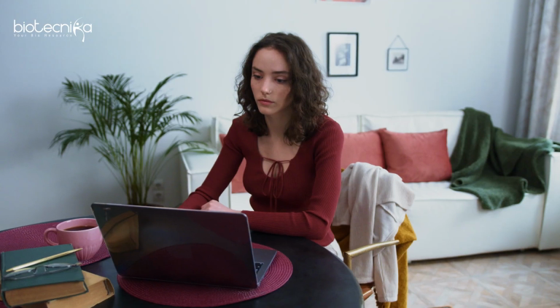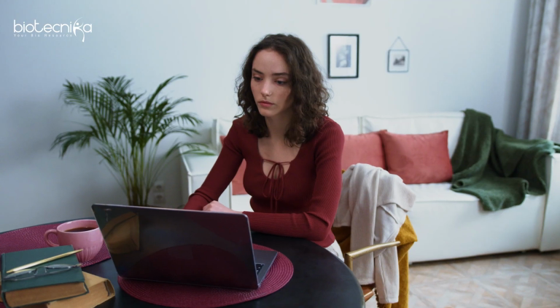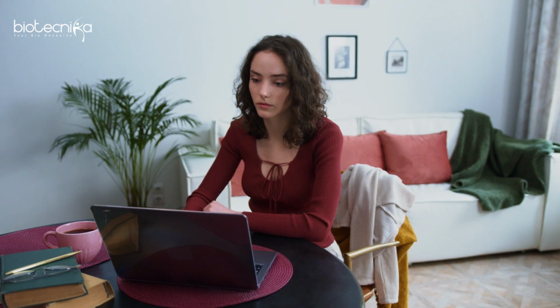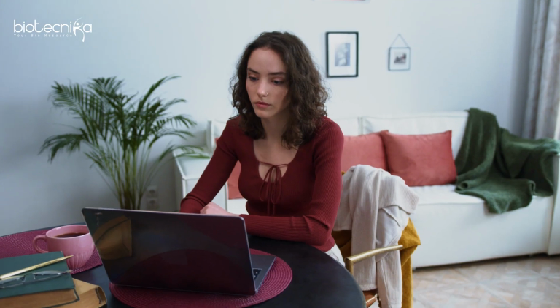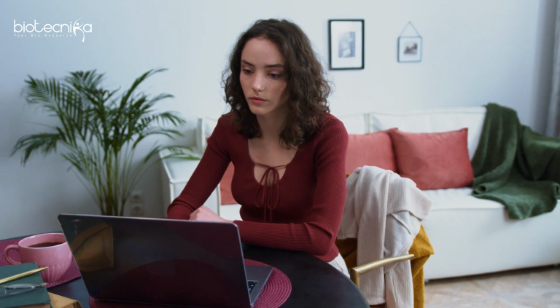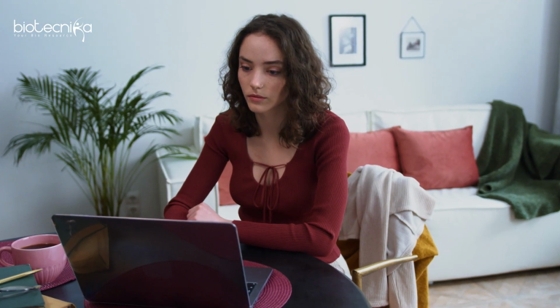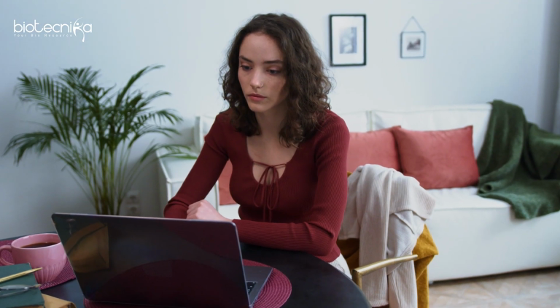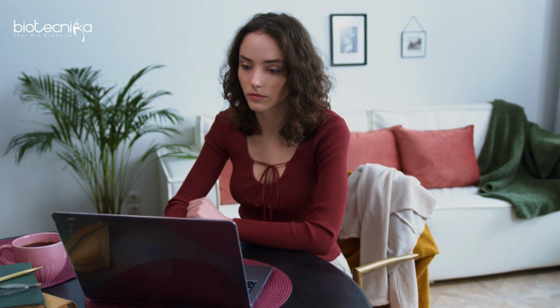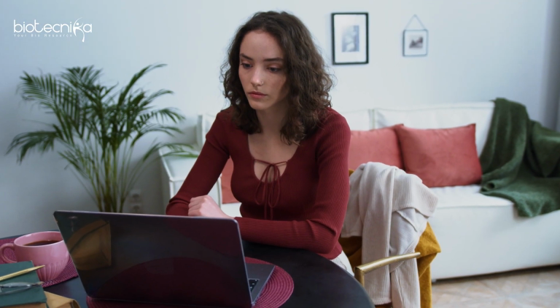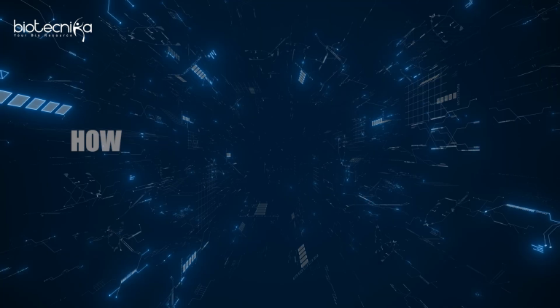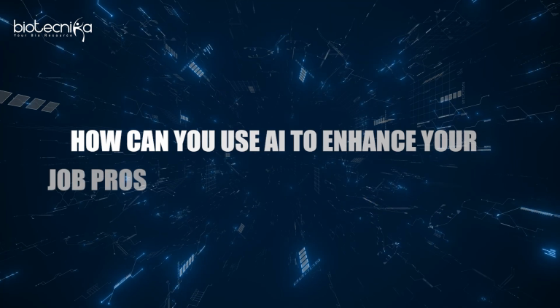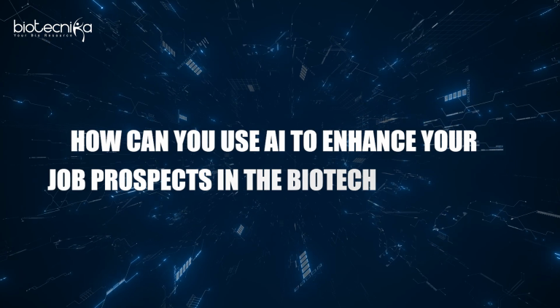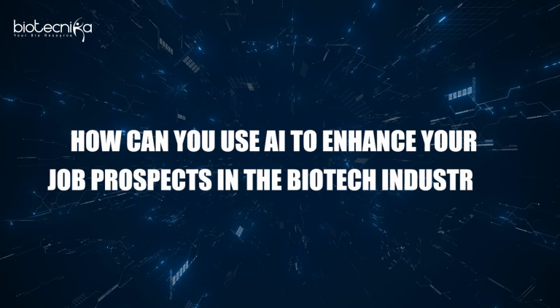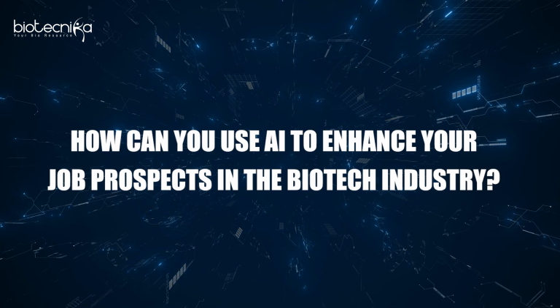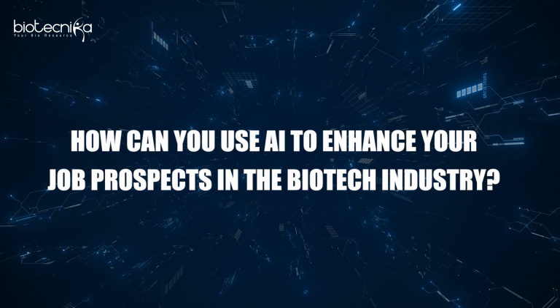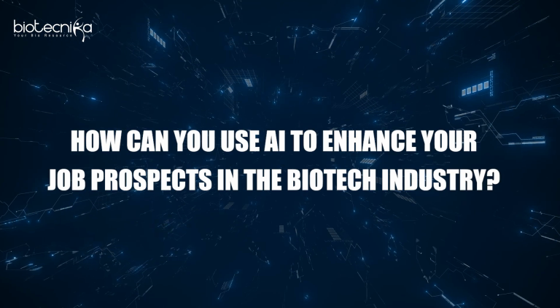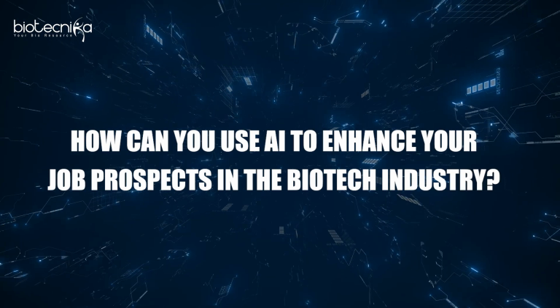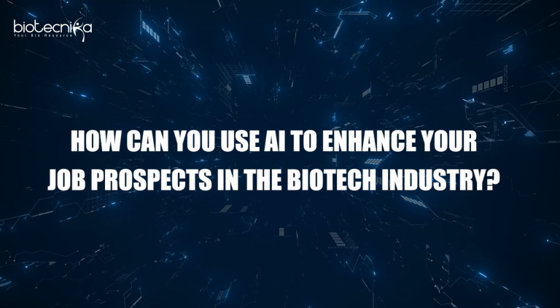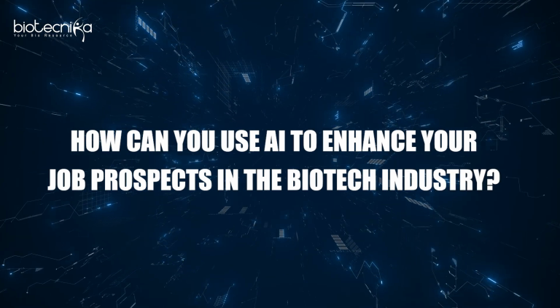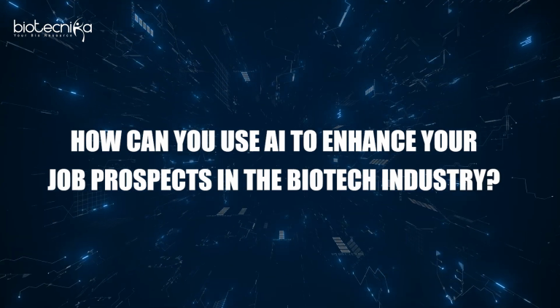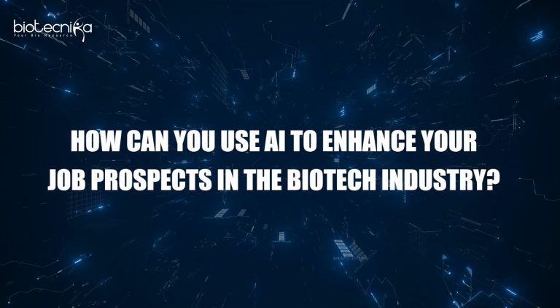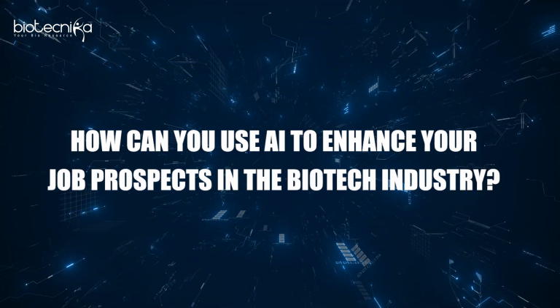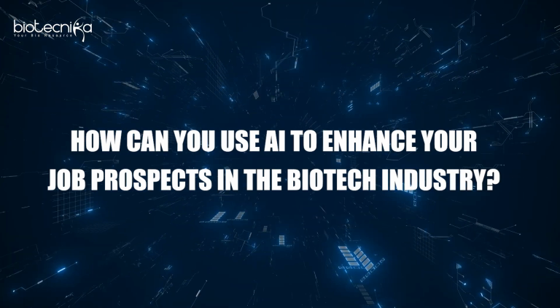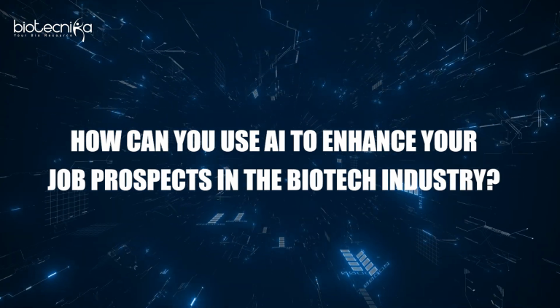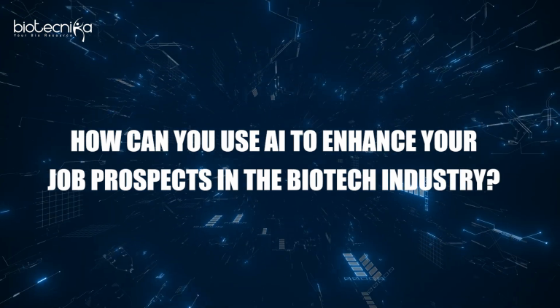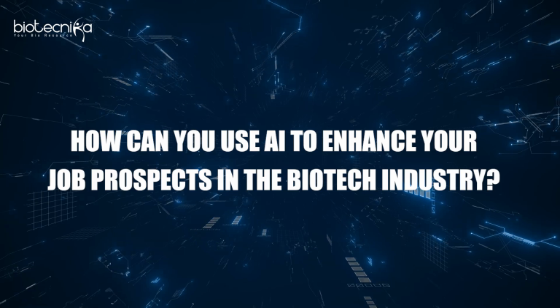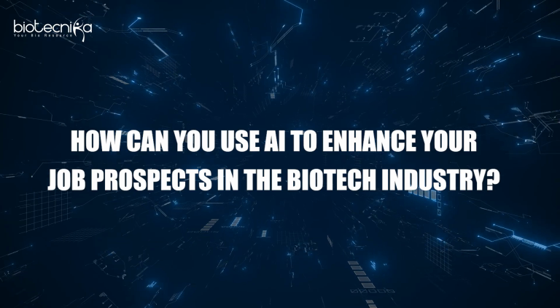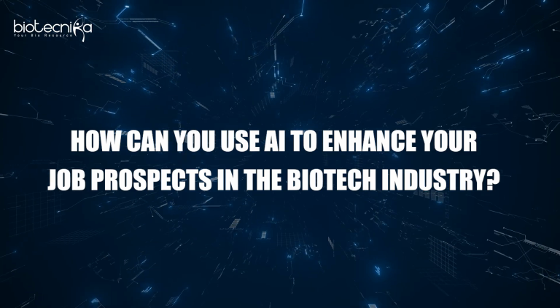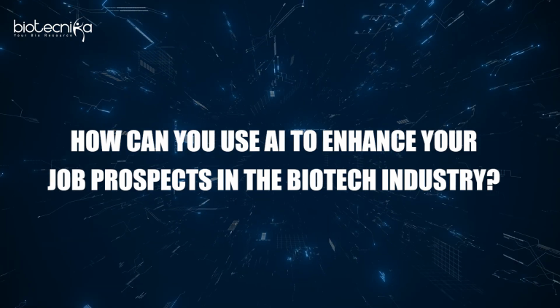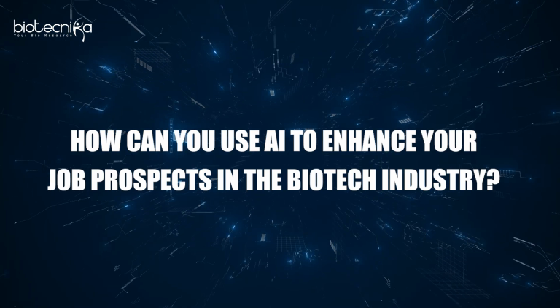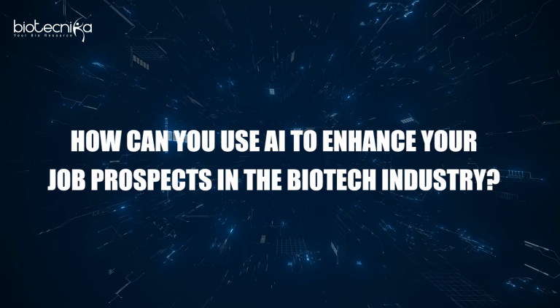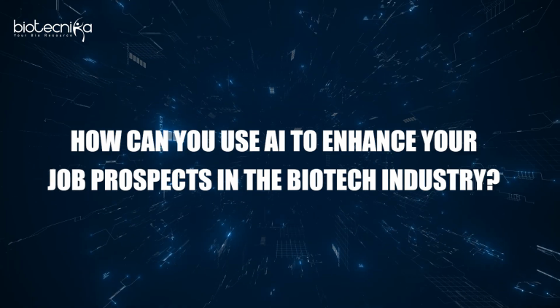So in today's video we are going to look at how you can use AI to enhance your job prospects in the biotech industry.